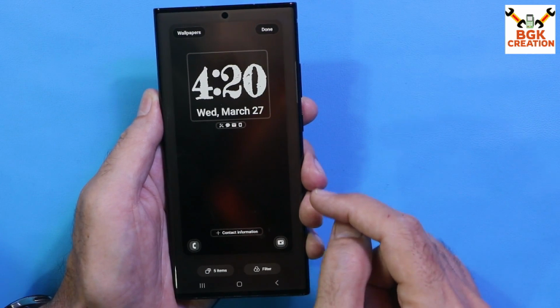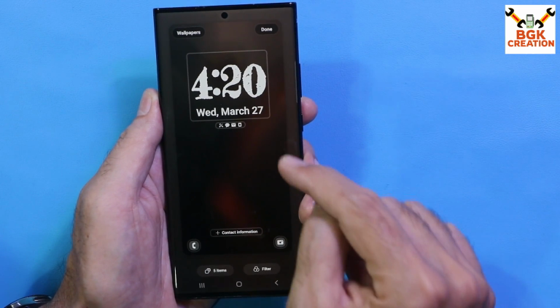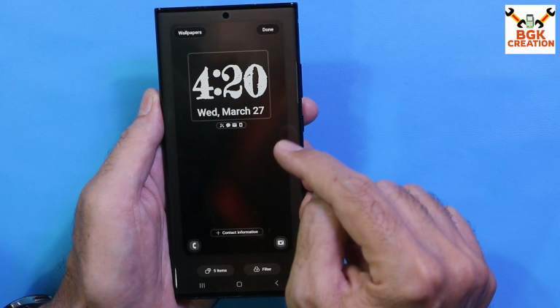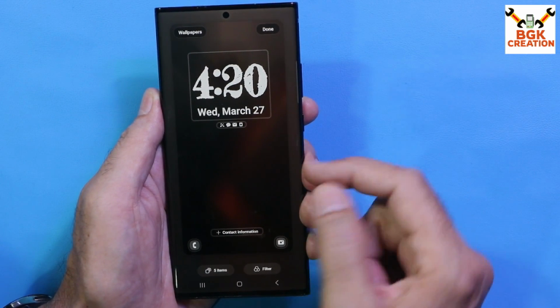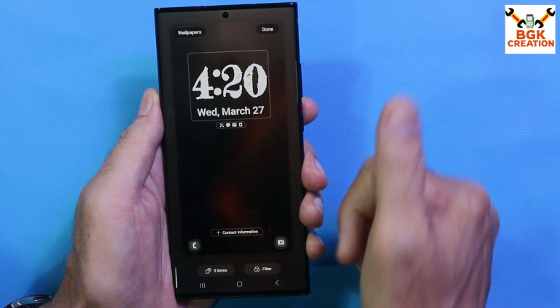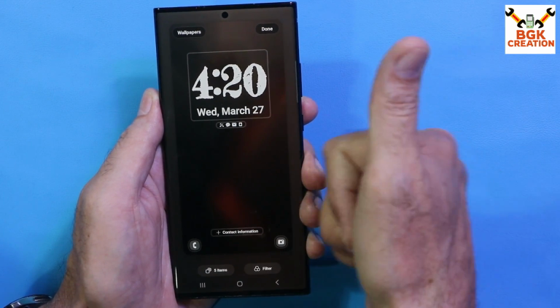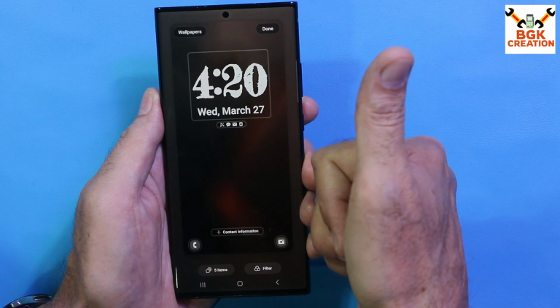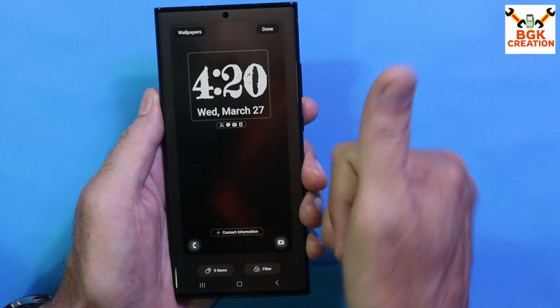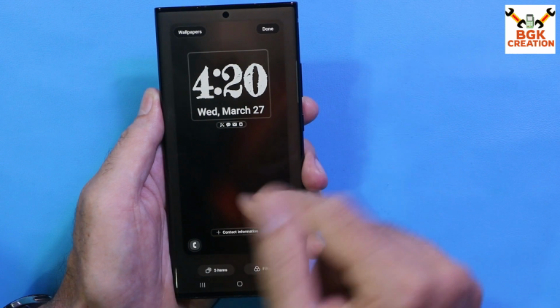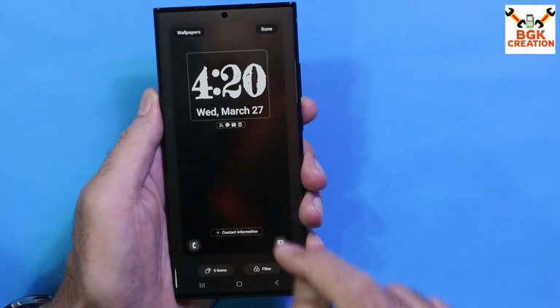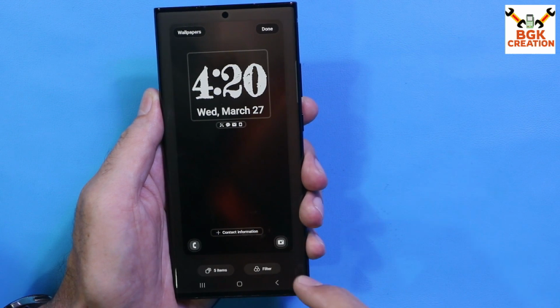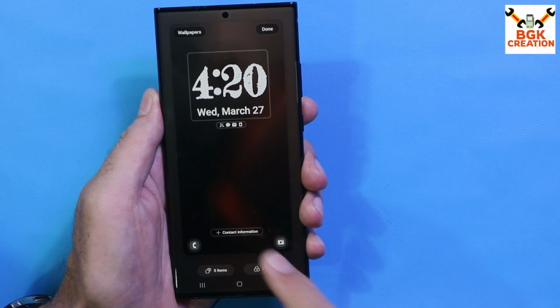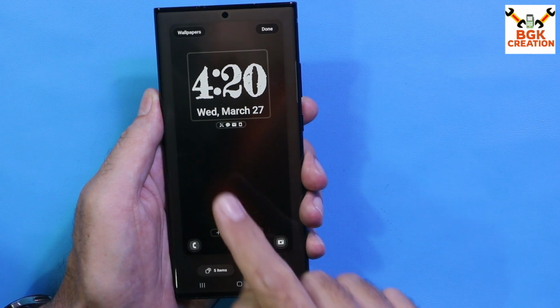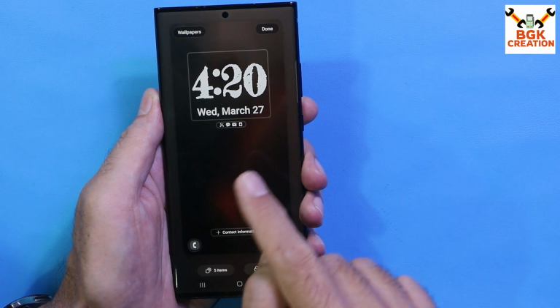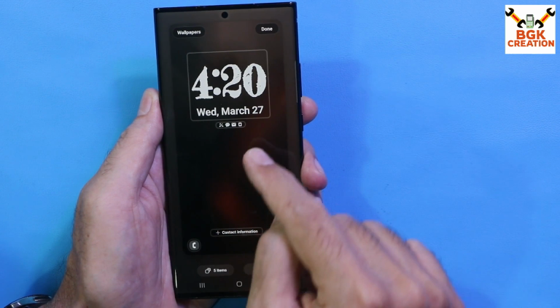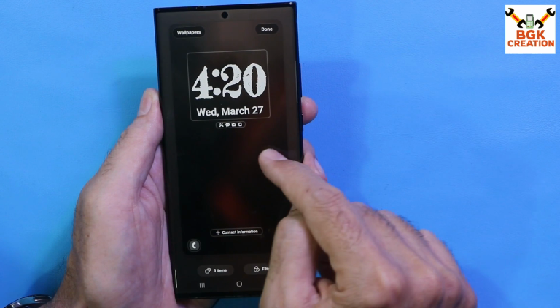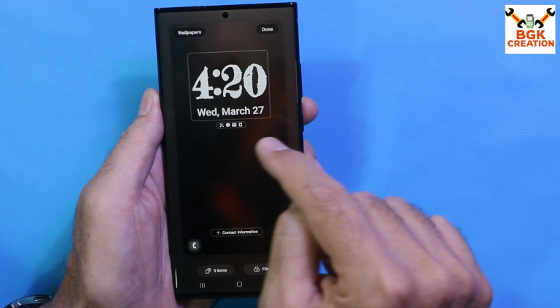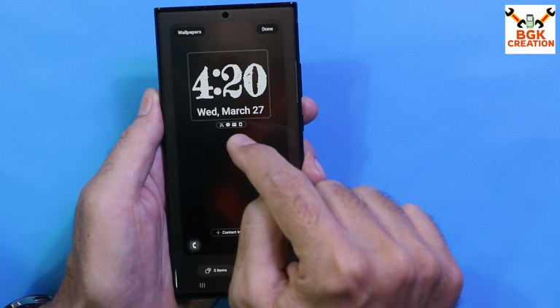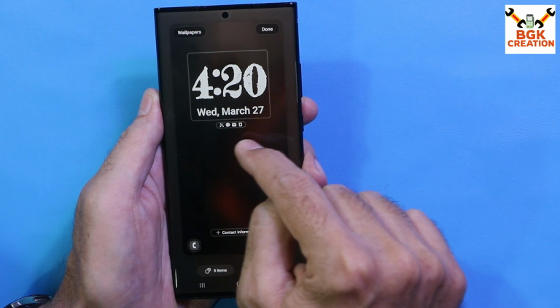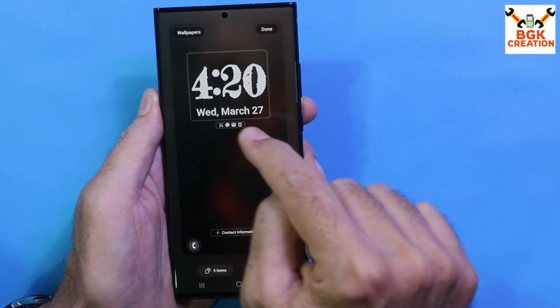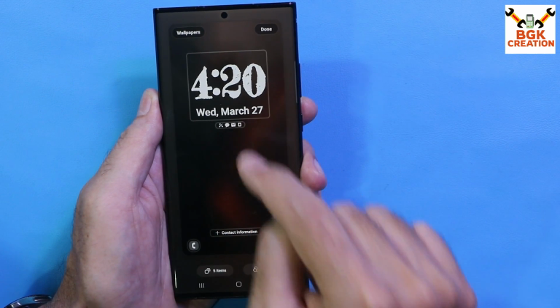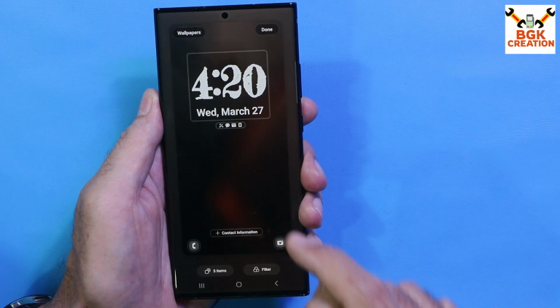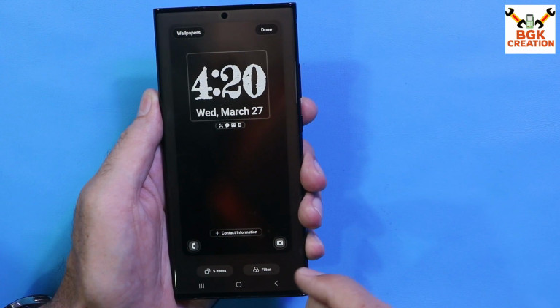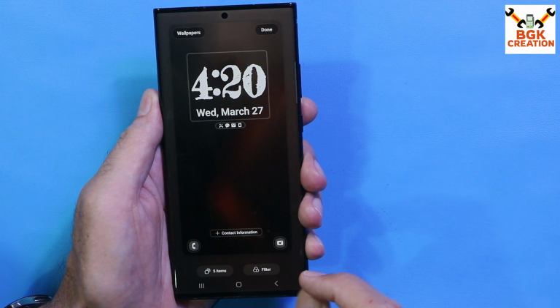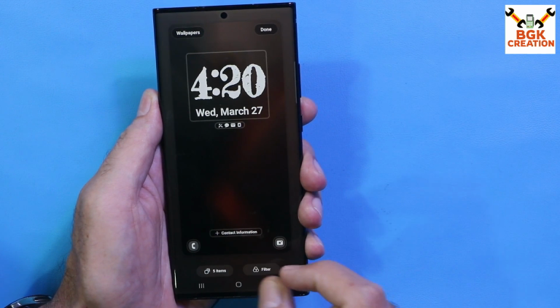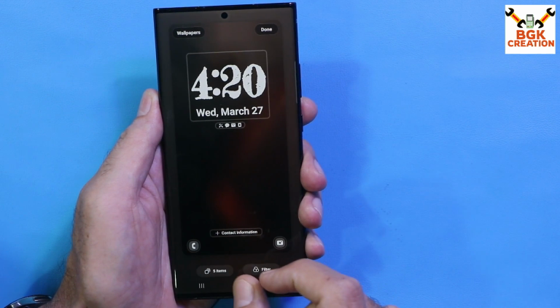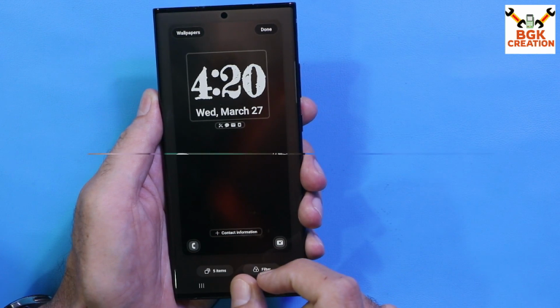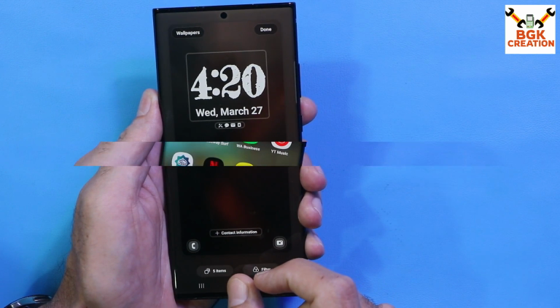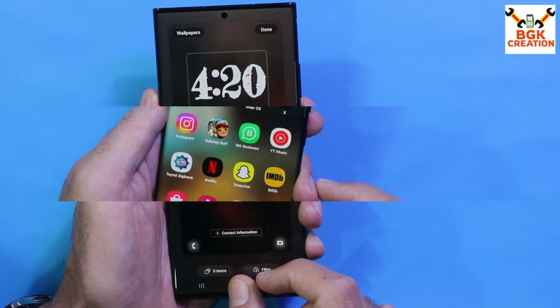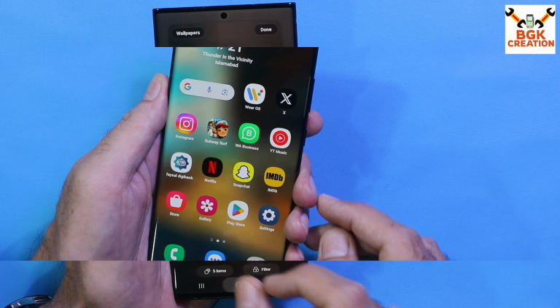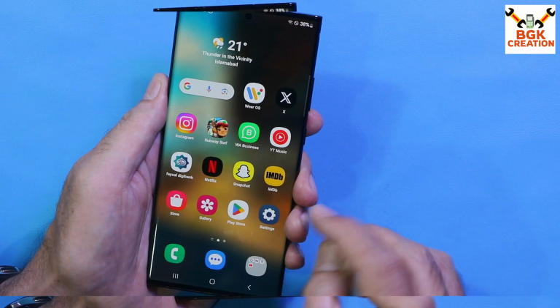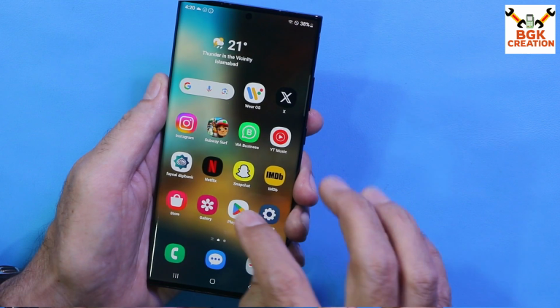You can also change the wallpaper and apply effects to the lock screen wallpaper. These features are One UI 6 exclusive and are working perfectly on the Note 20 Ultra with this ROM.